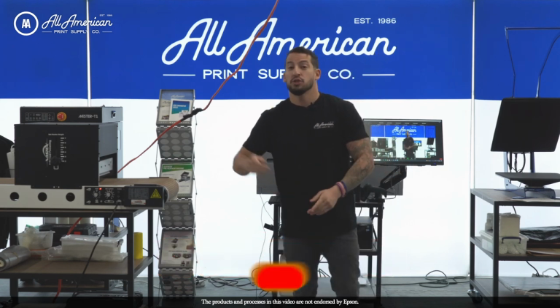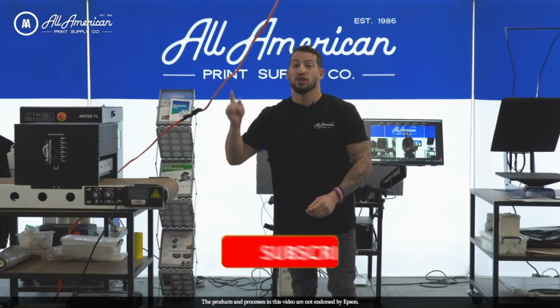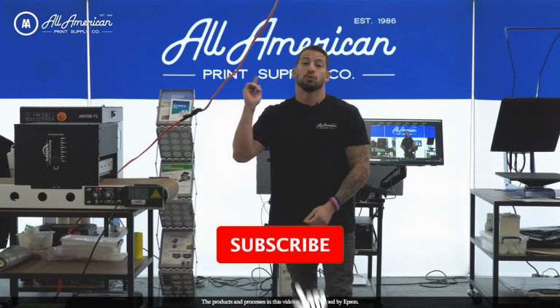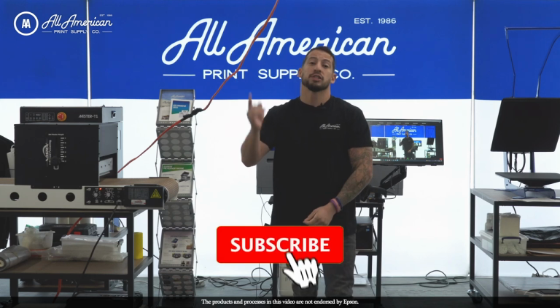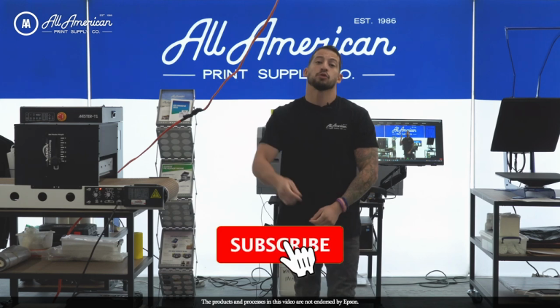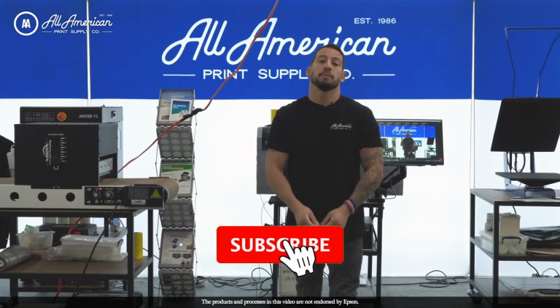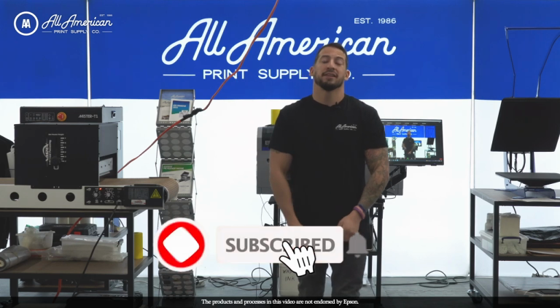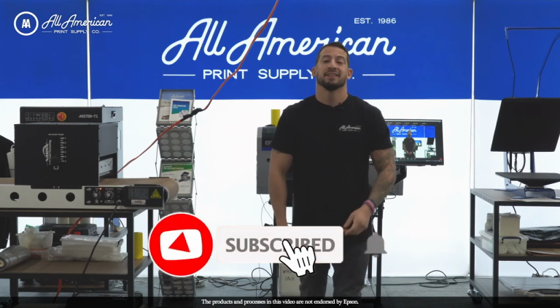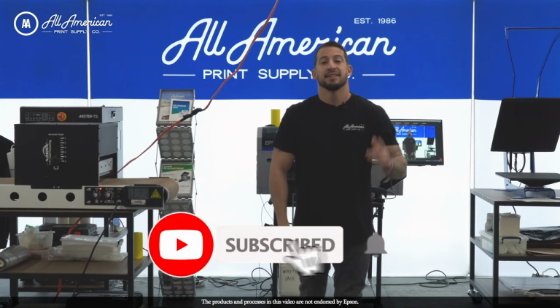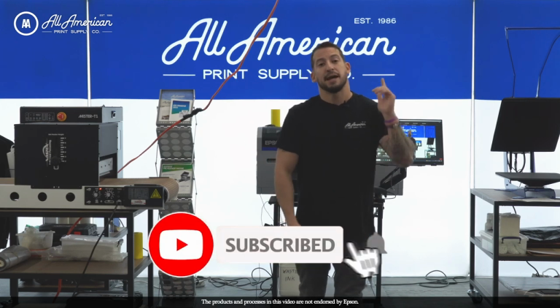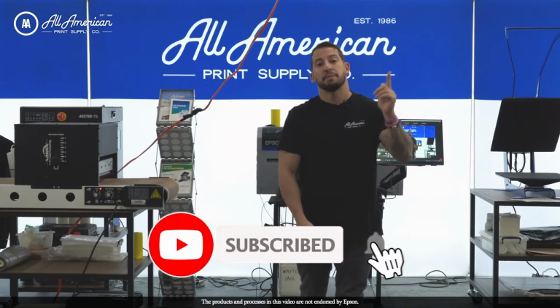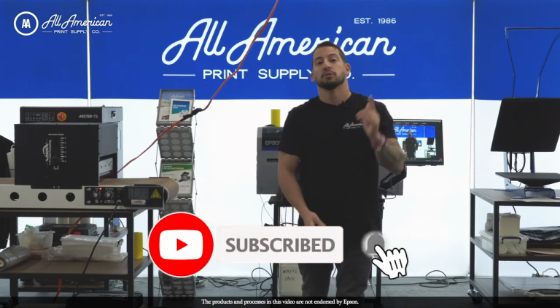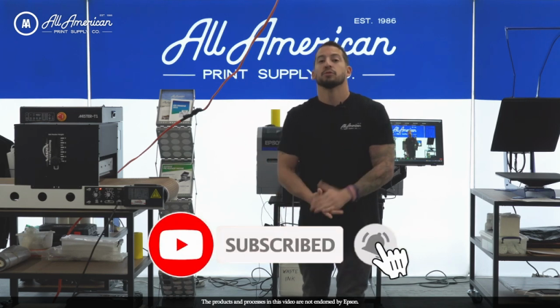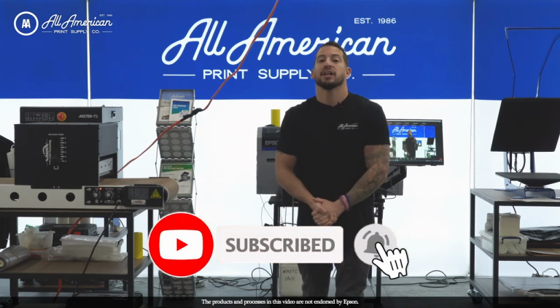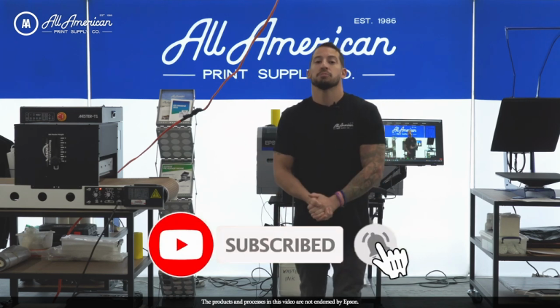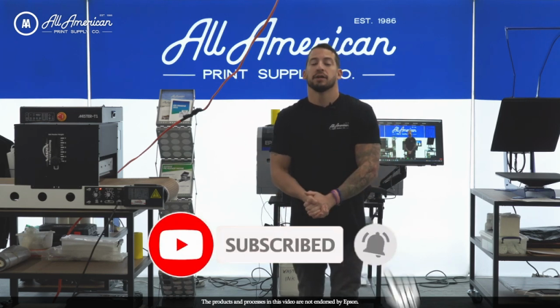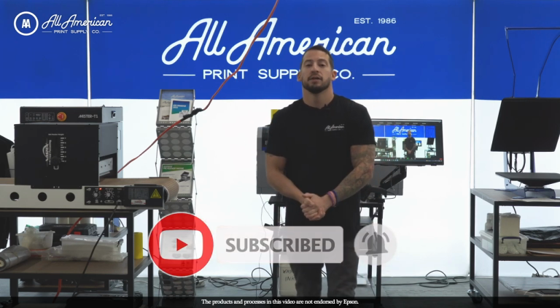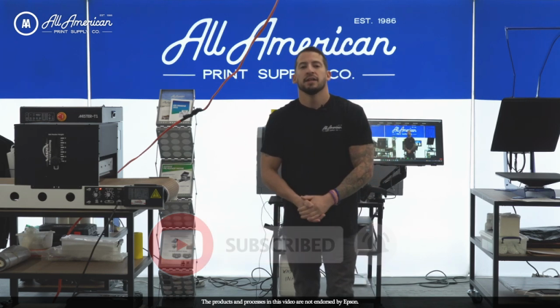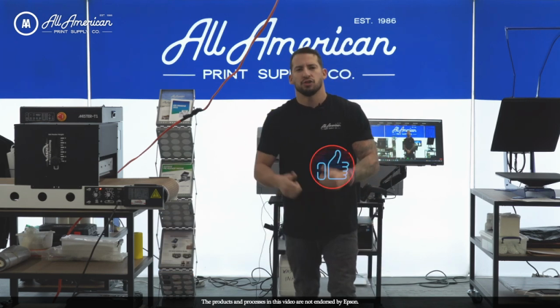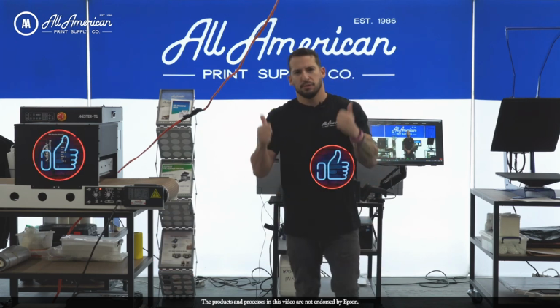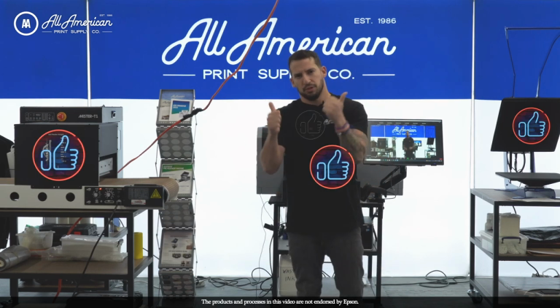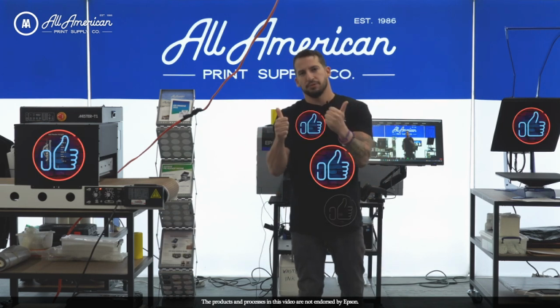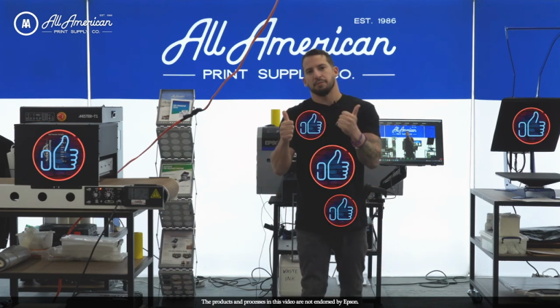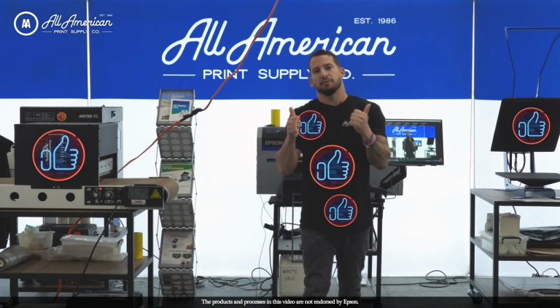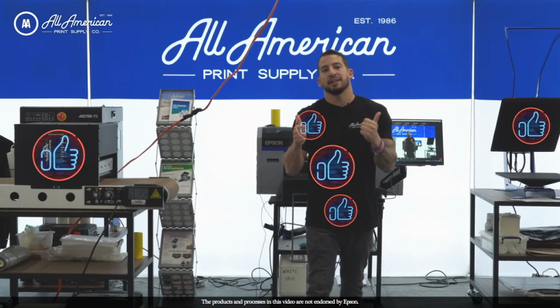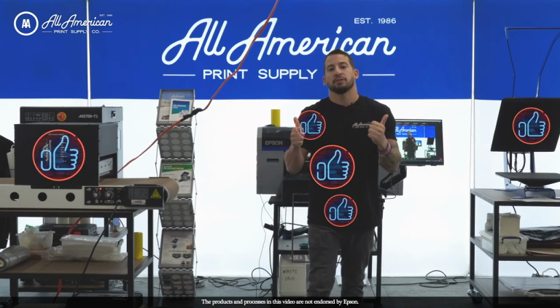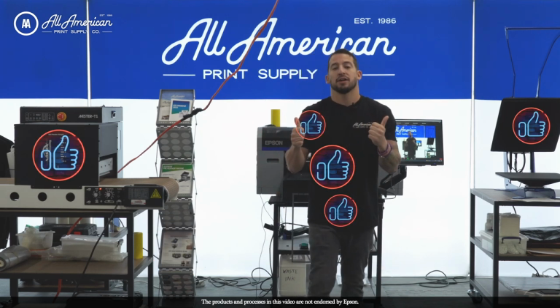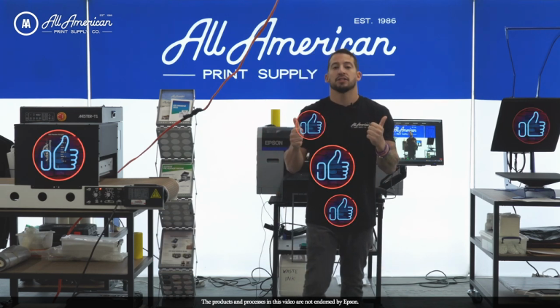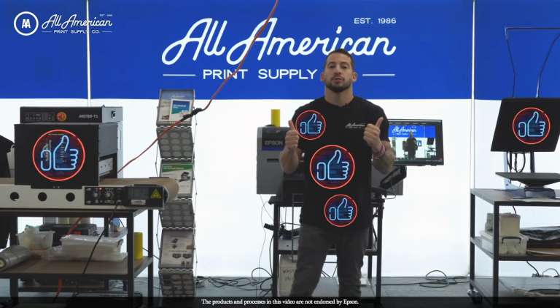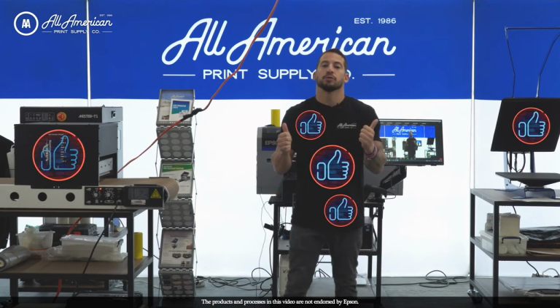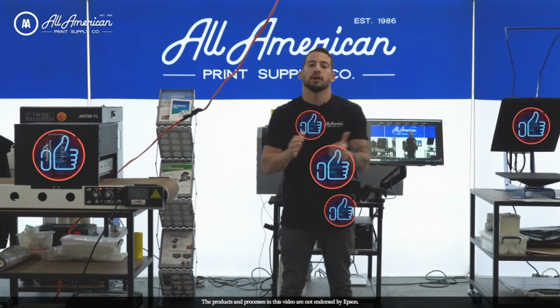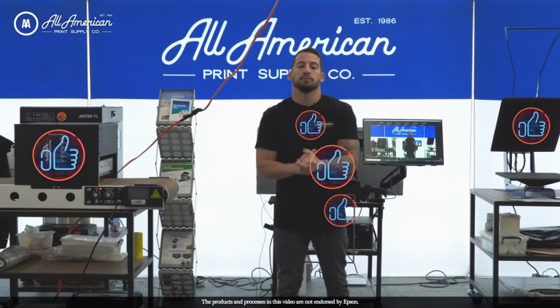Be sure to hit the red subscribe button, tap that post notification bell, and drop some thumbs up if you find any of our content useful or helpful.